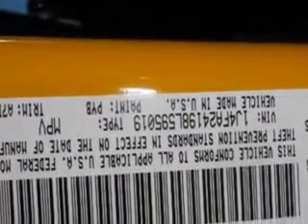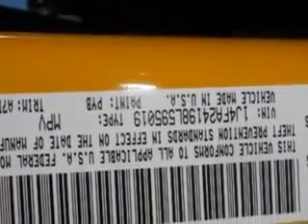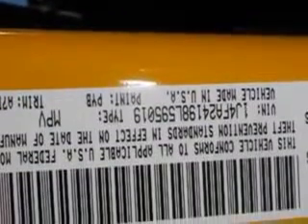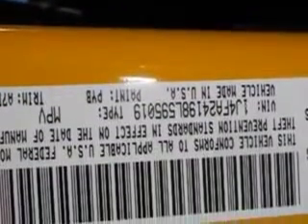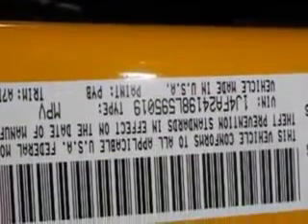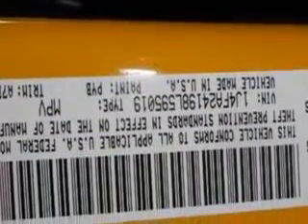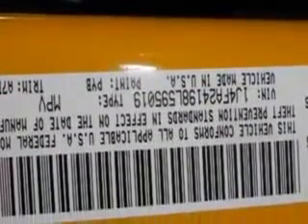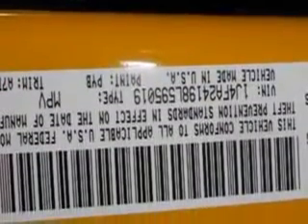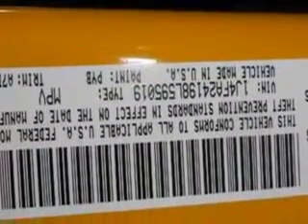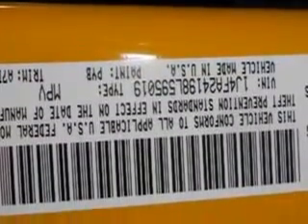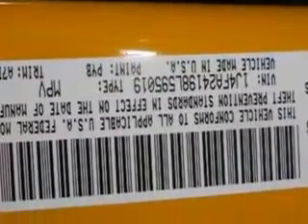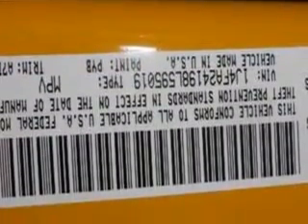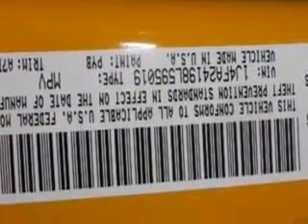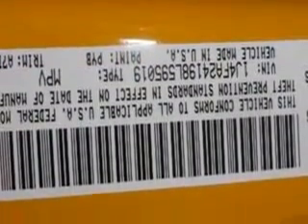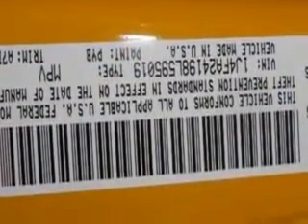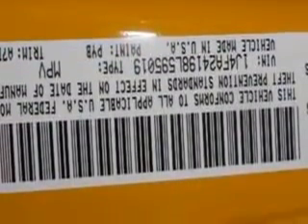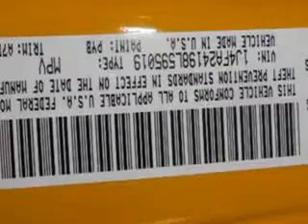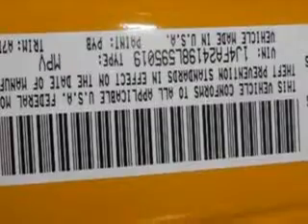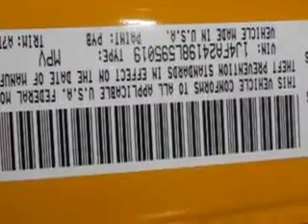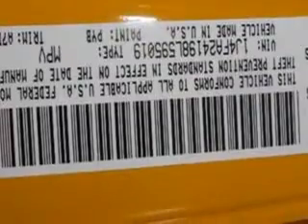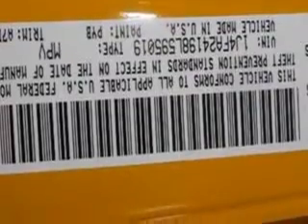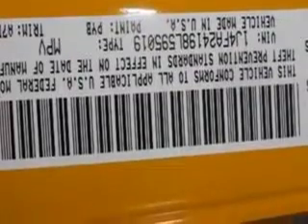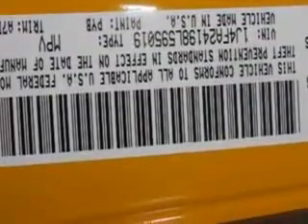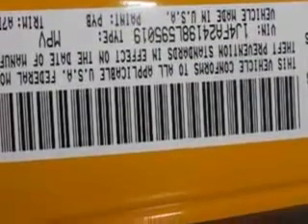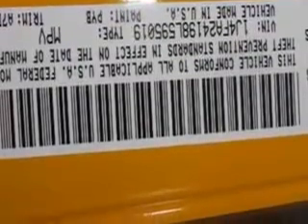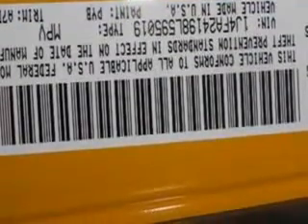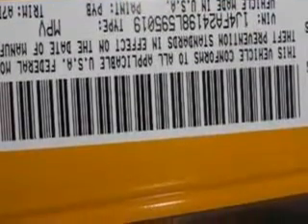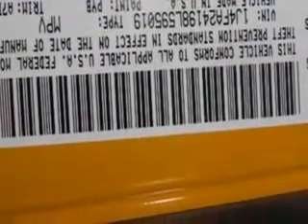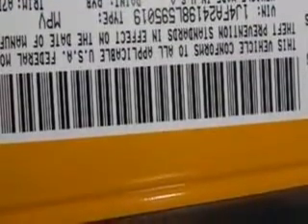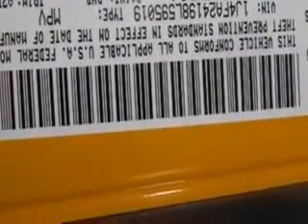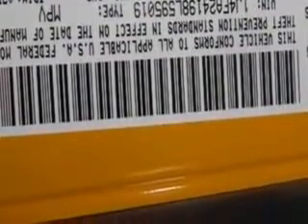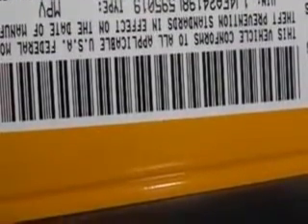Enjoy the drive and have peace of mind in this 08 Jeep Wrangler. See us at Mike Watchers Used Cars today.